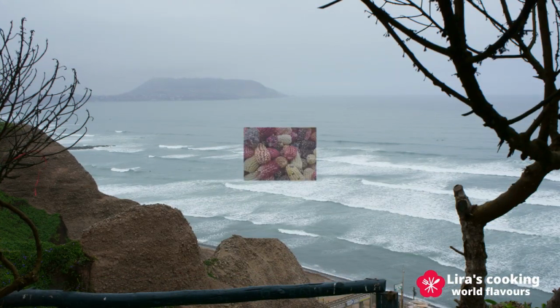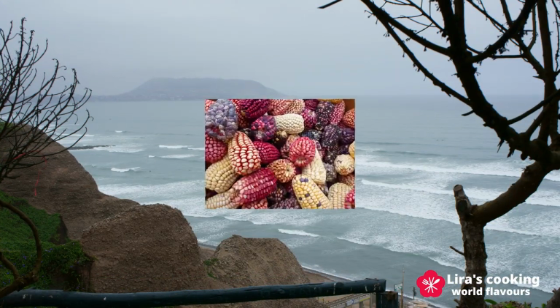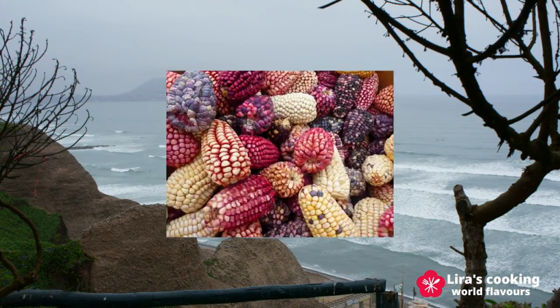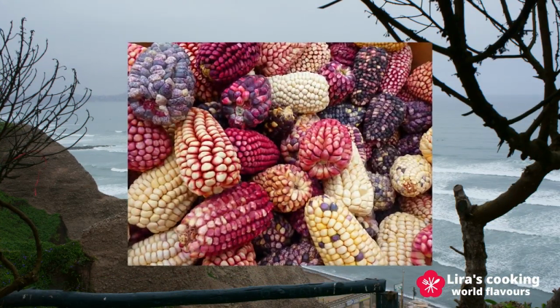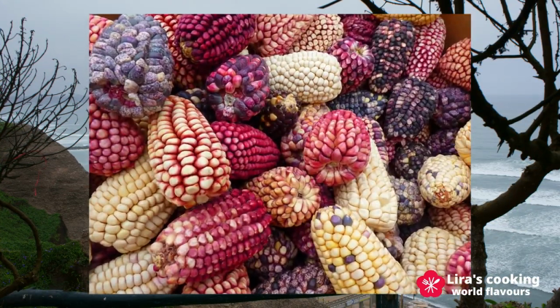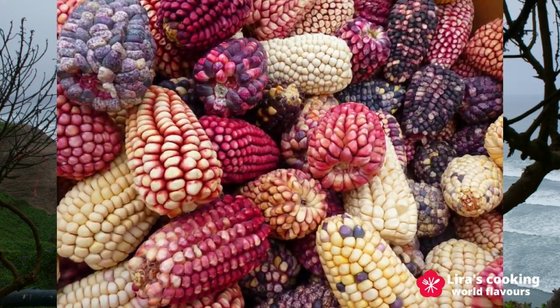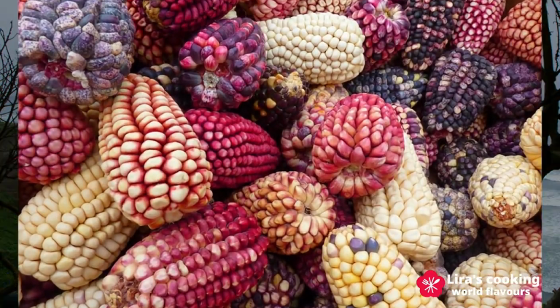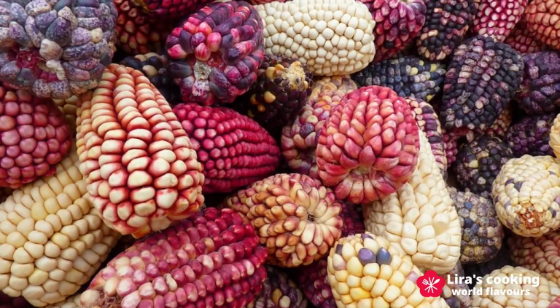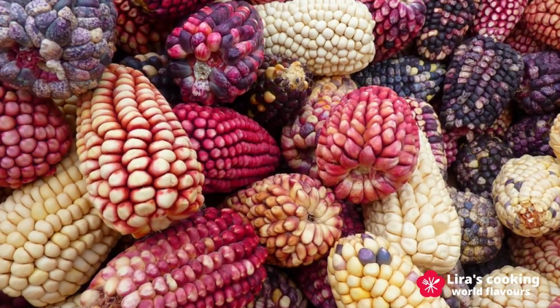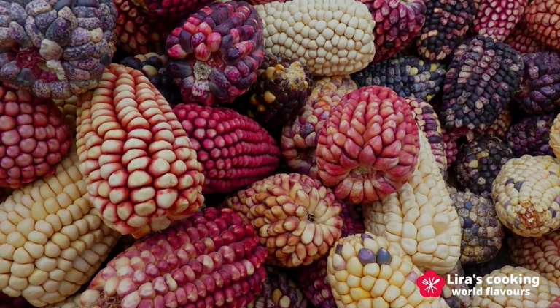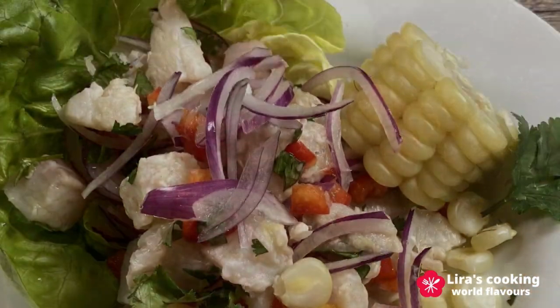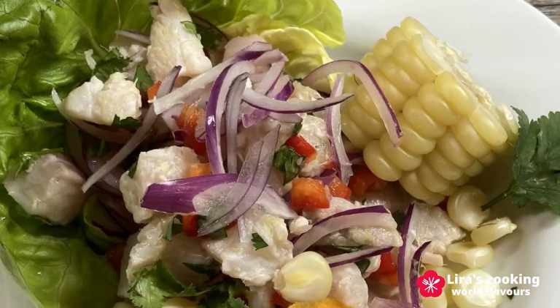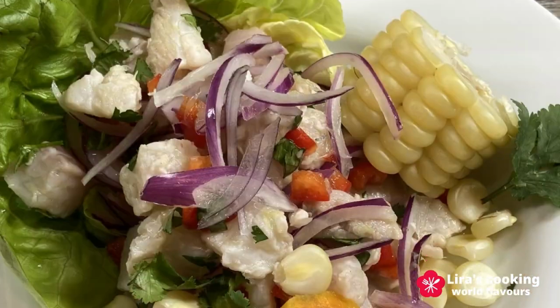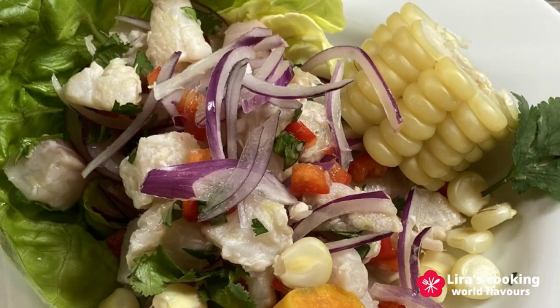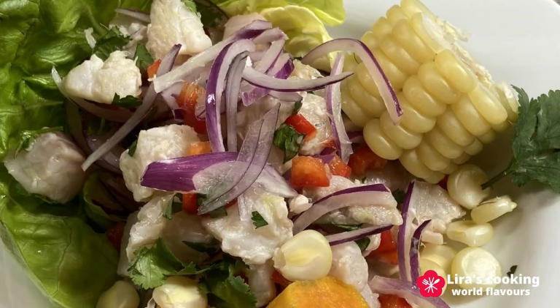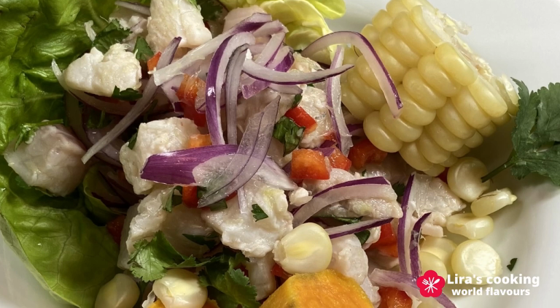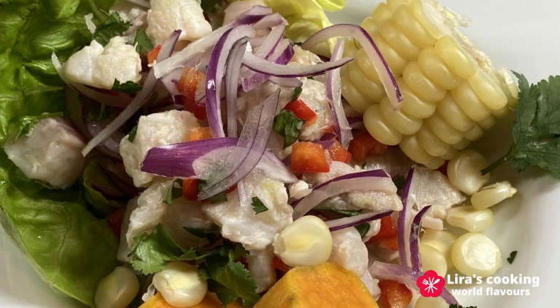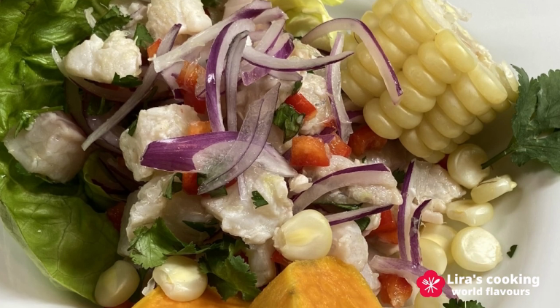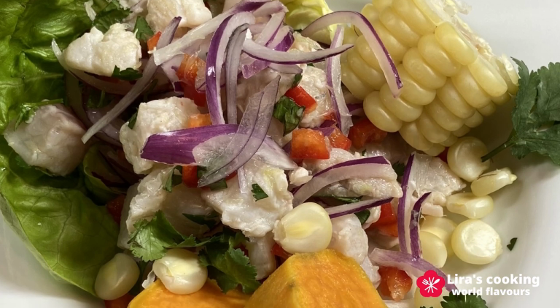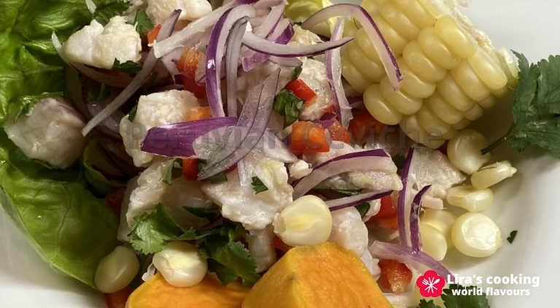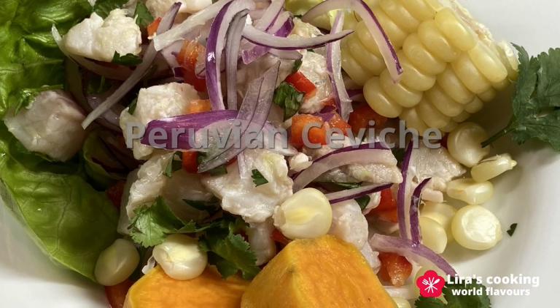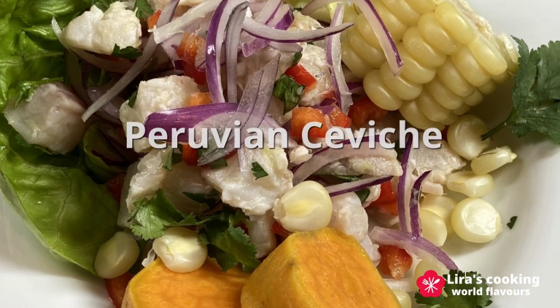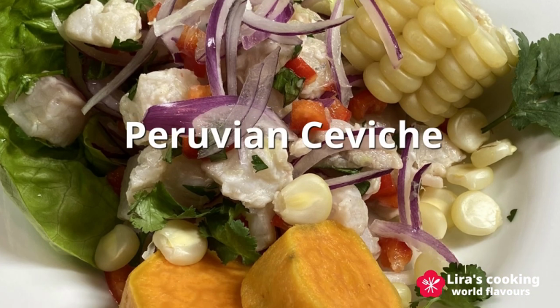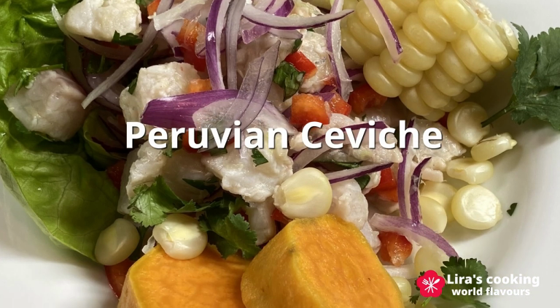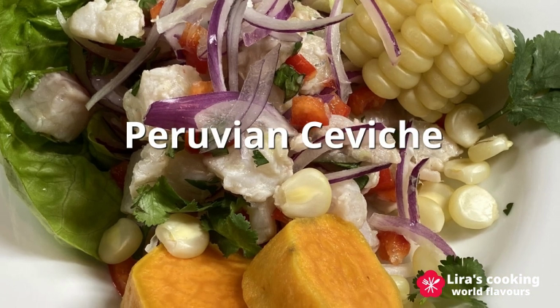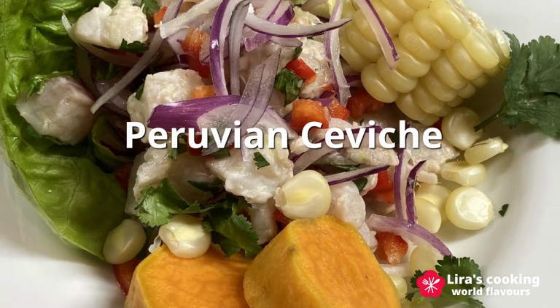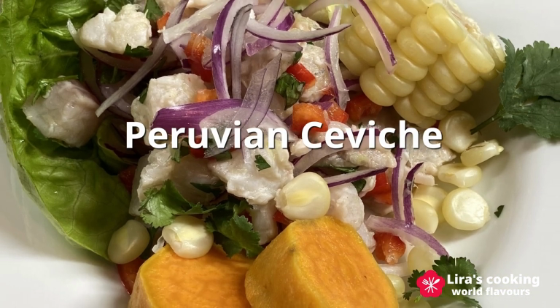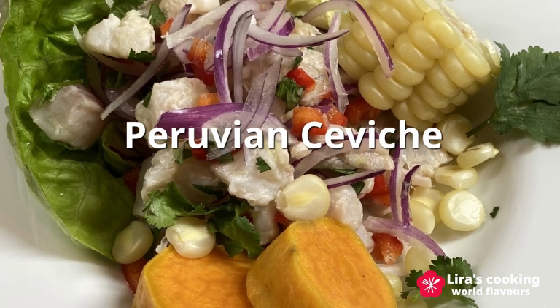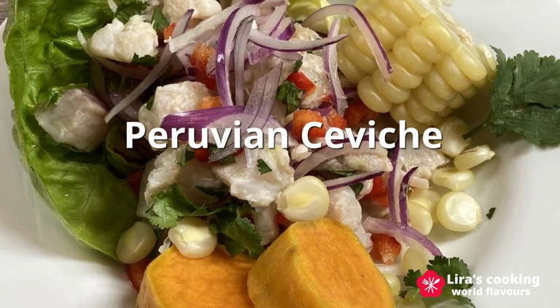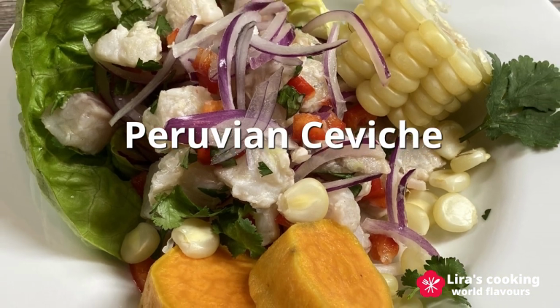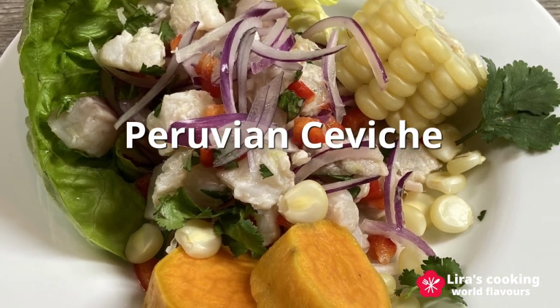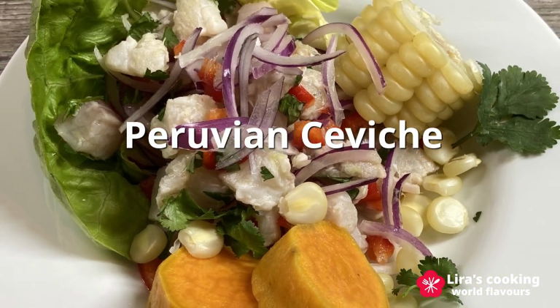Today we will explore one of Peru's staple dishes from the west coast: ceviche.